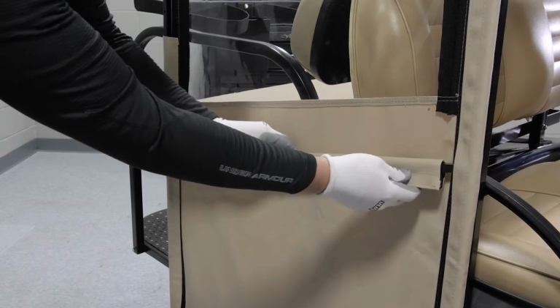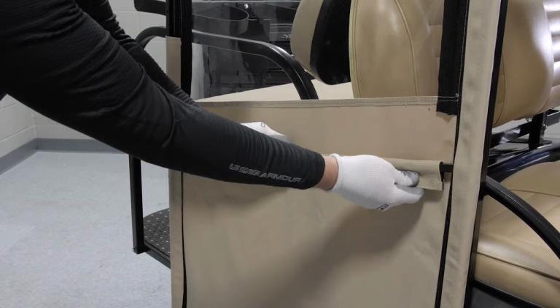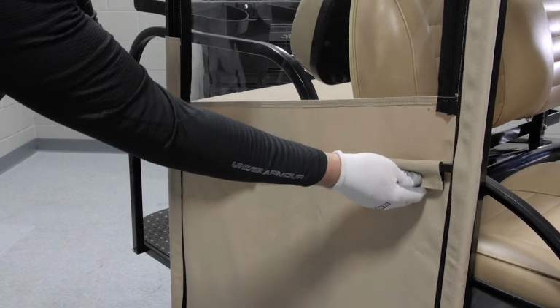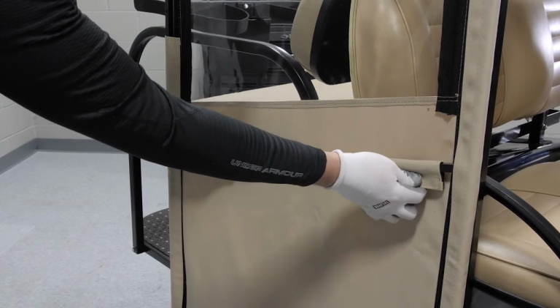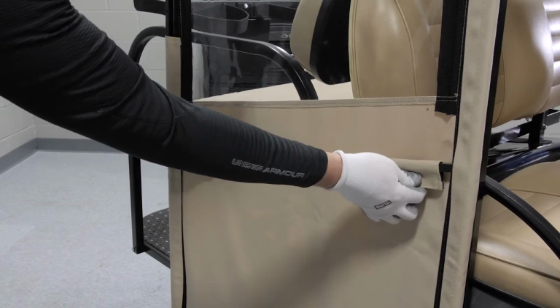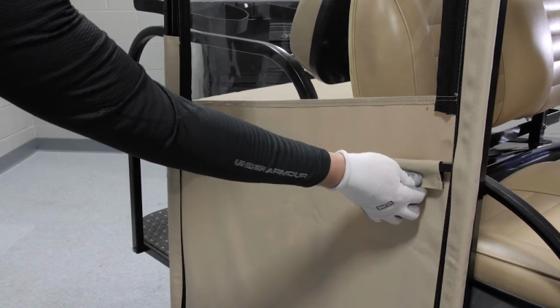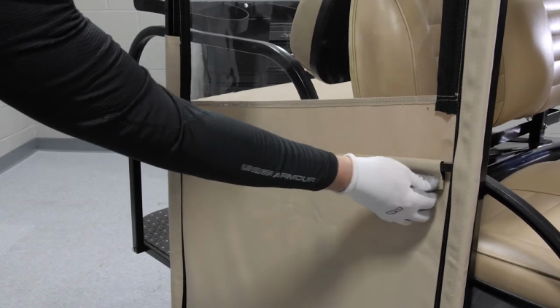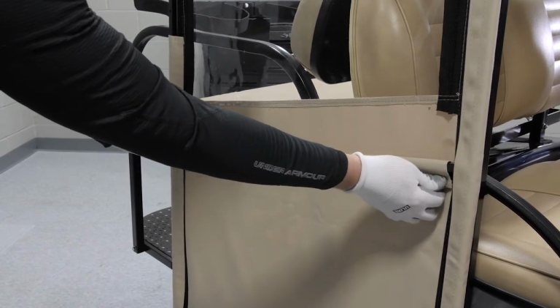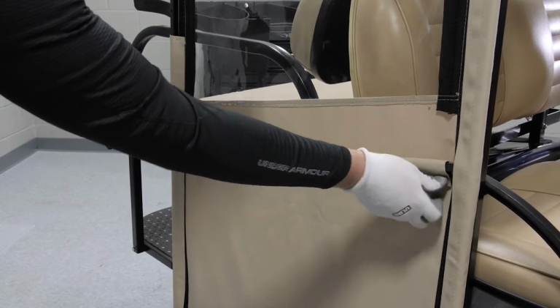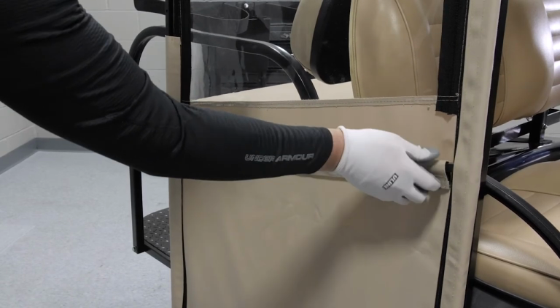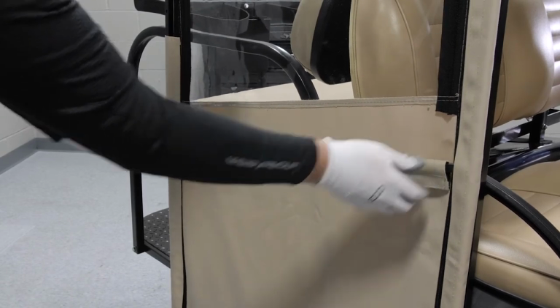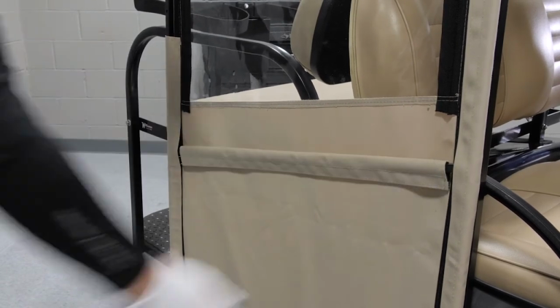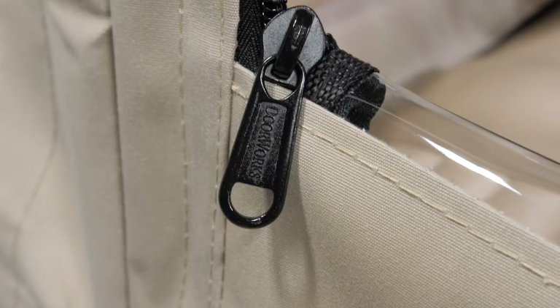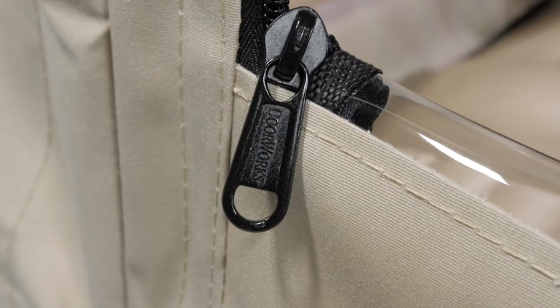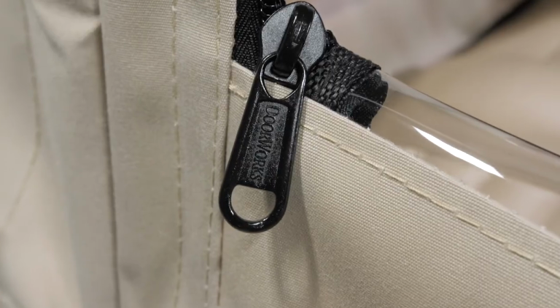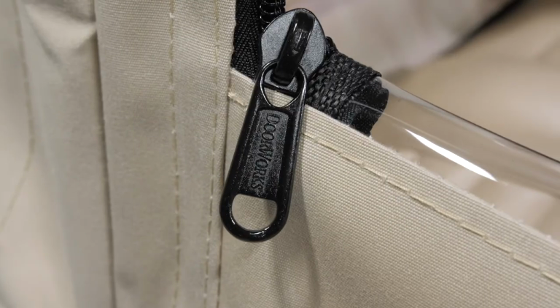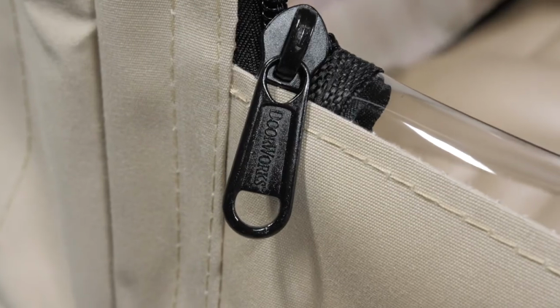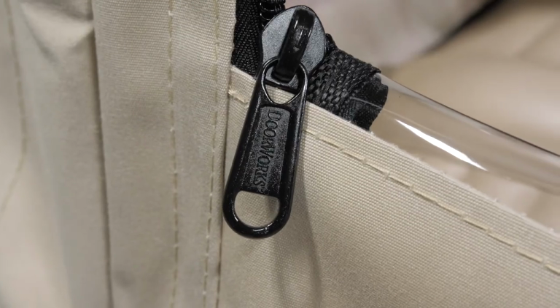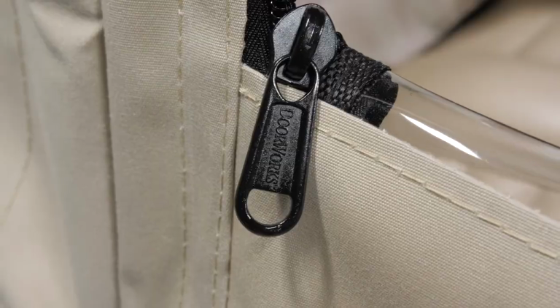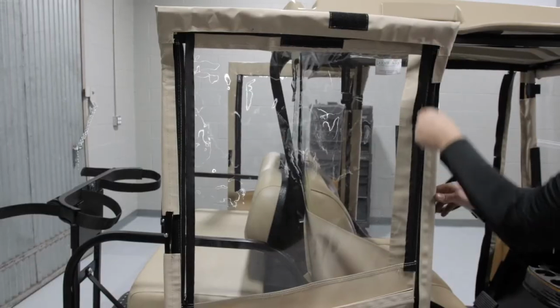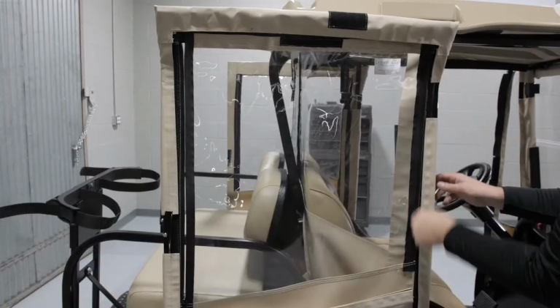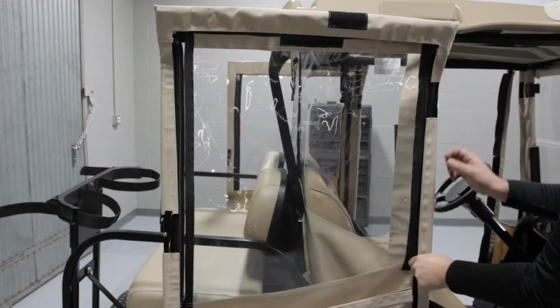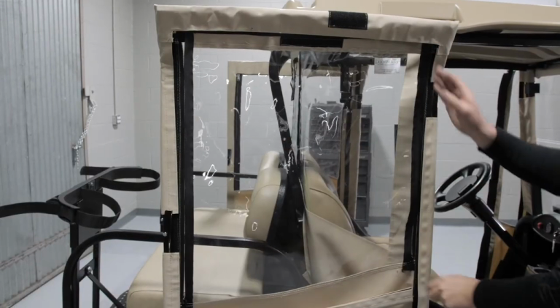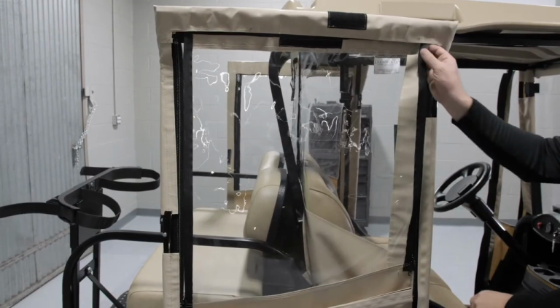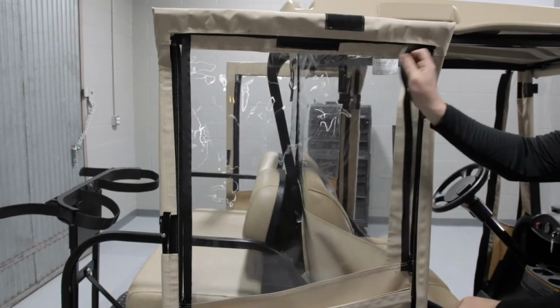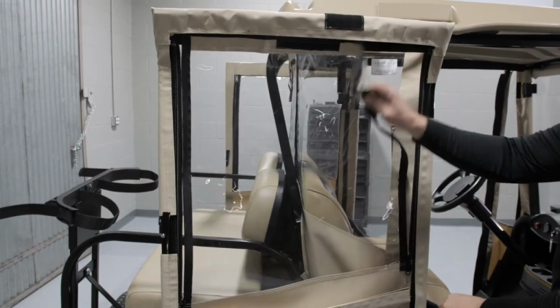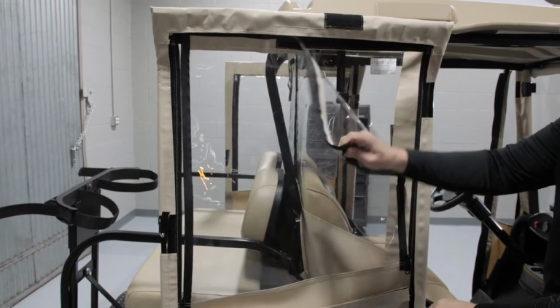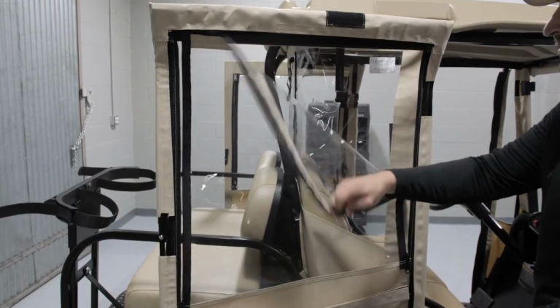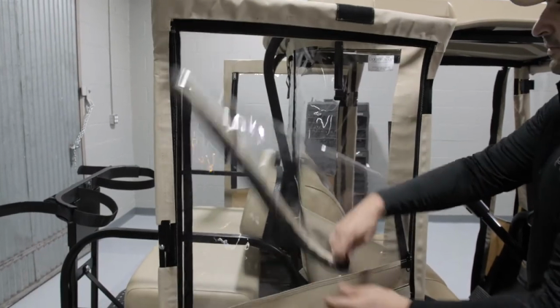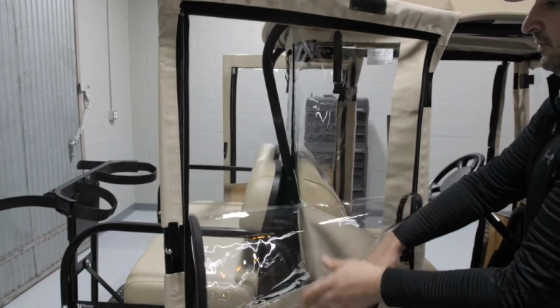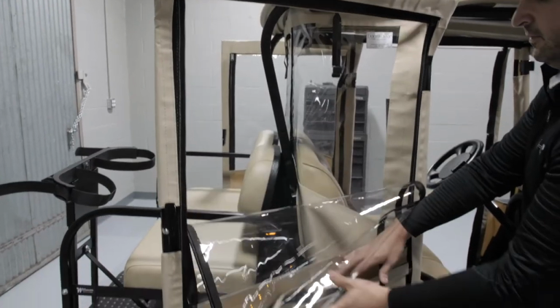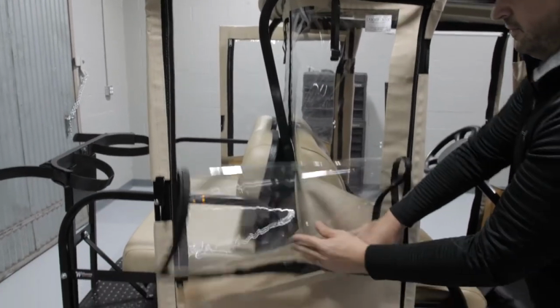In addition to the hinged doors being removable, they also have zippered windows. Just zip down and tuck behind the crossbar.